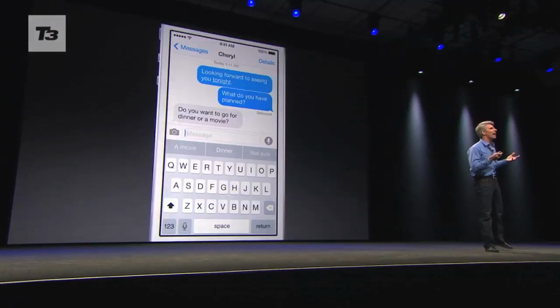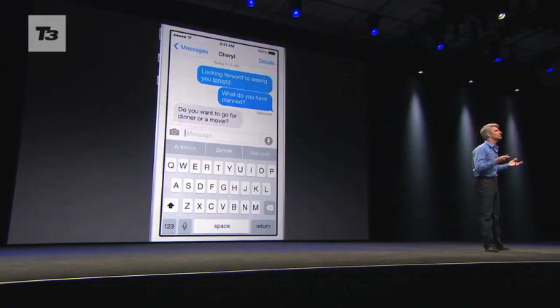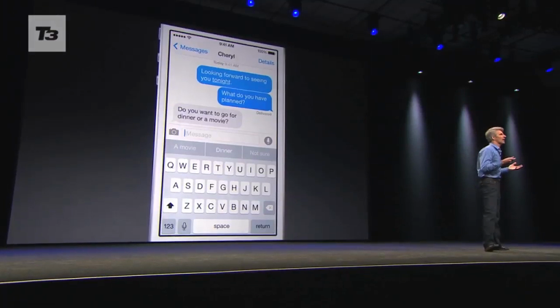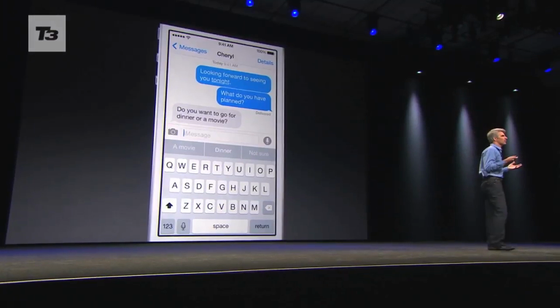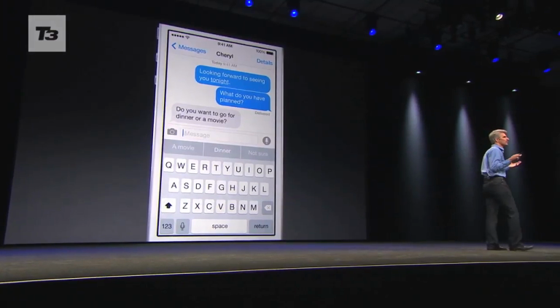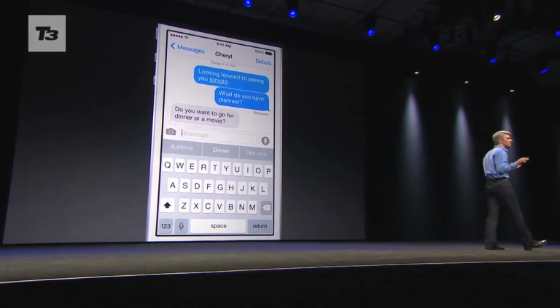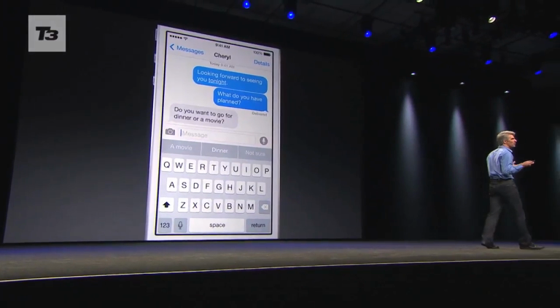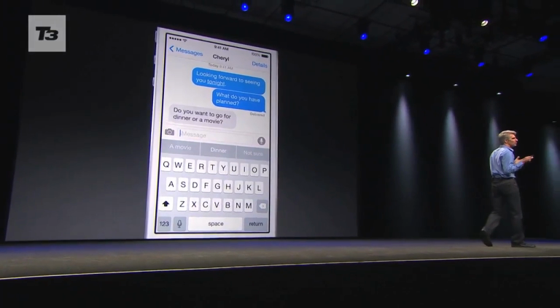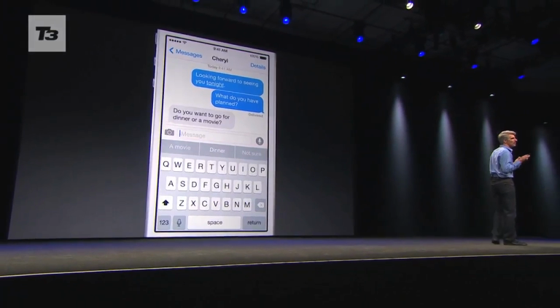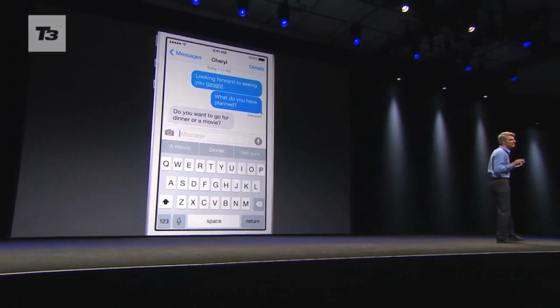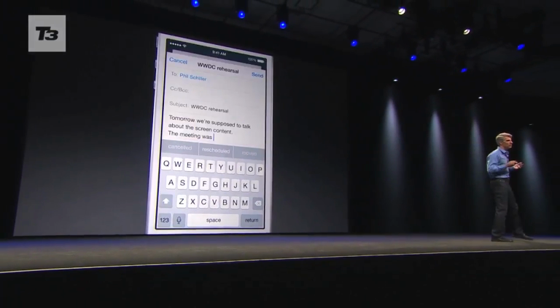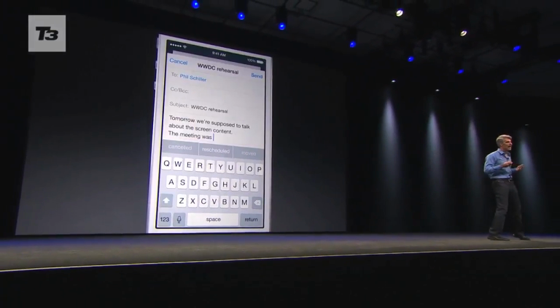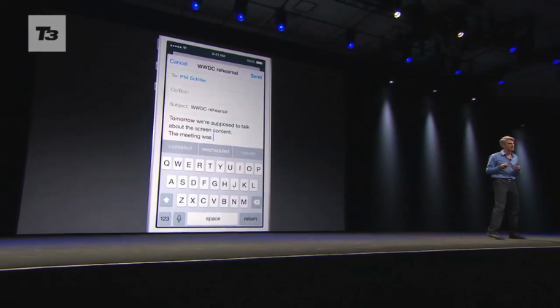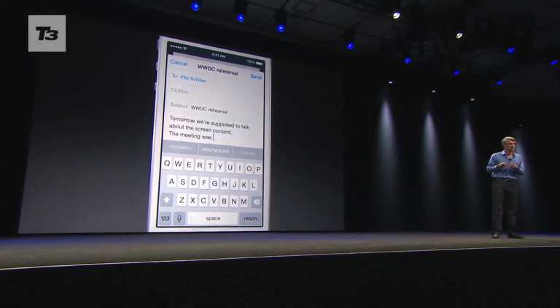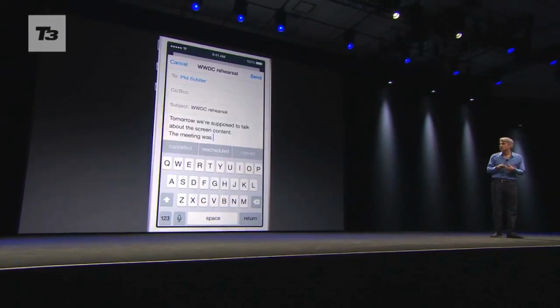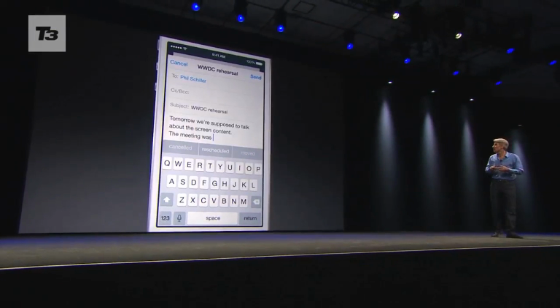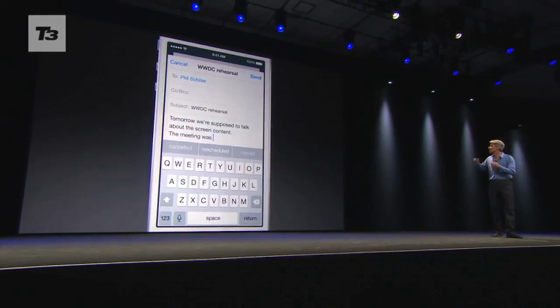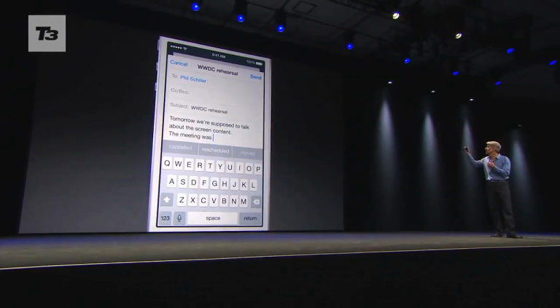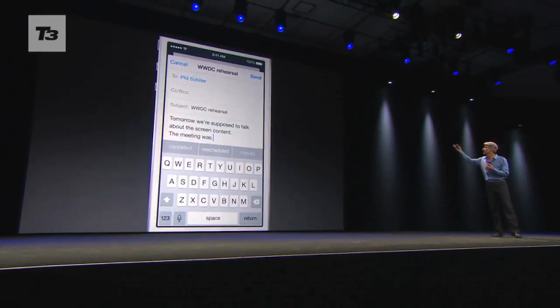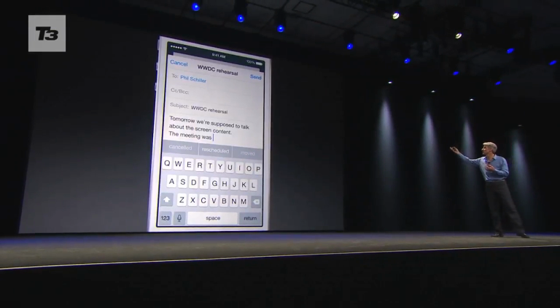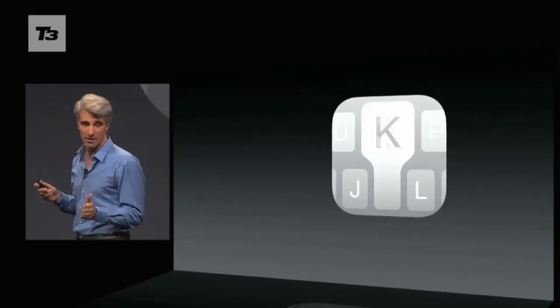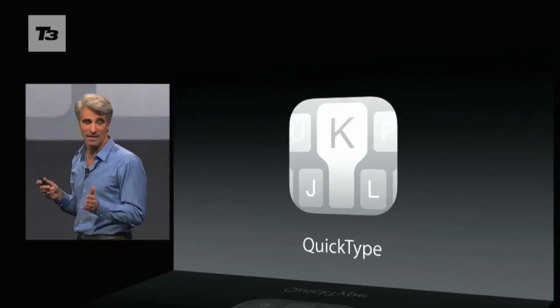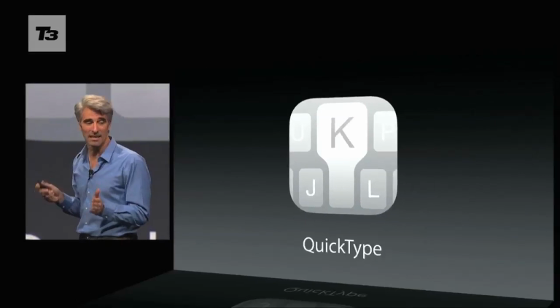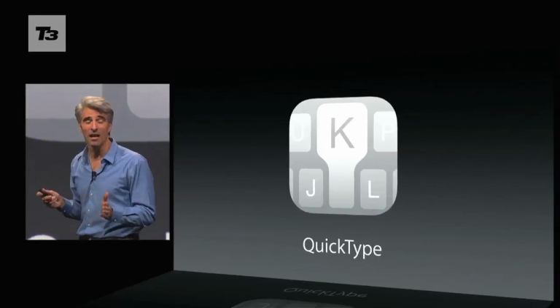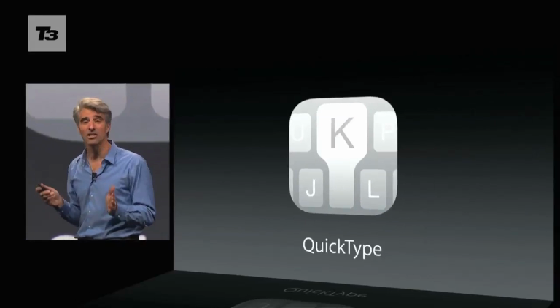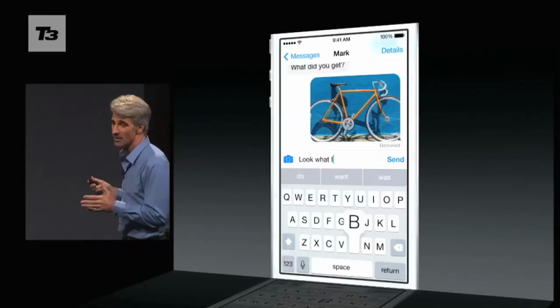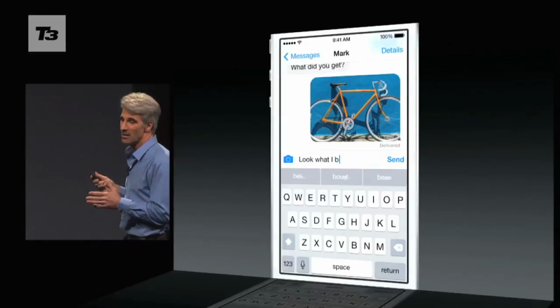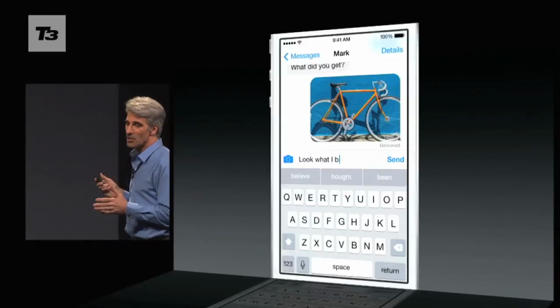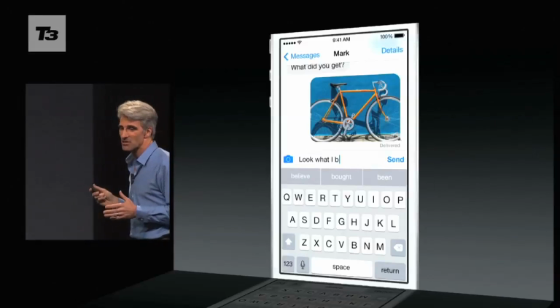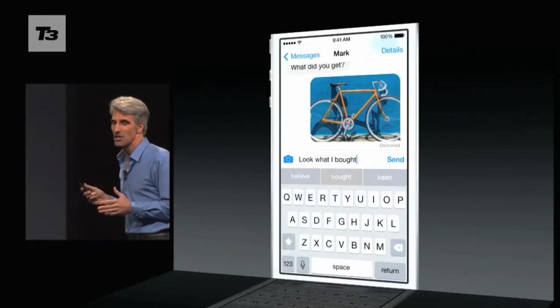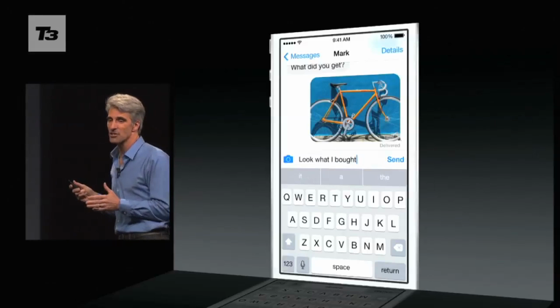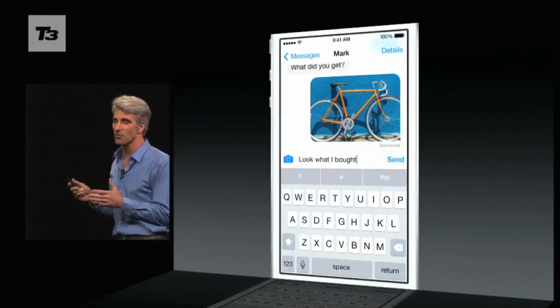Taking a leaf out of Android's book, iOS 8 also introduces smarter word suggestions with QuickType, with predicted text appearing just above the keyboard.